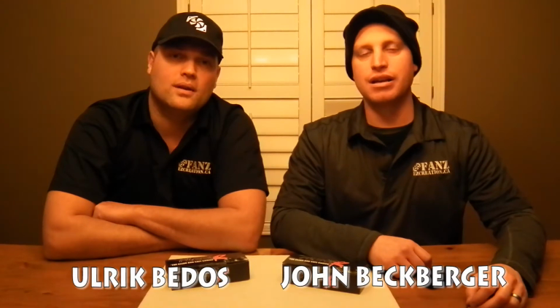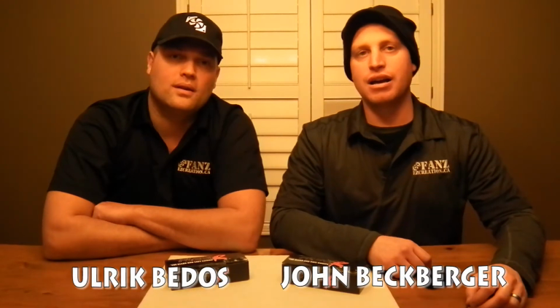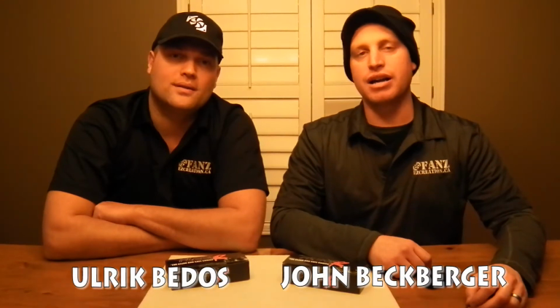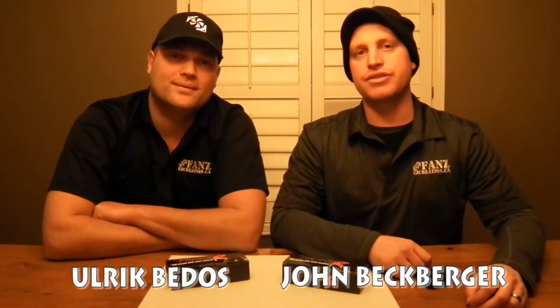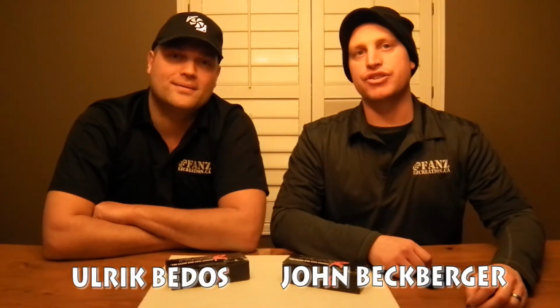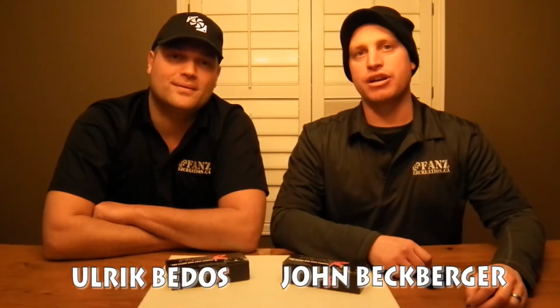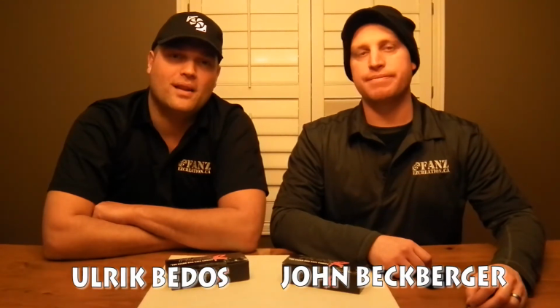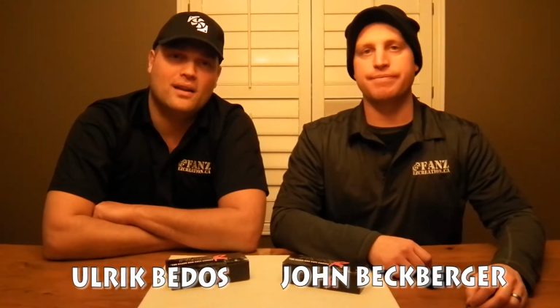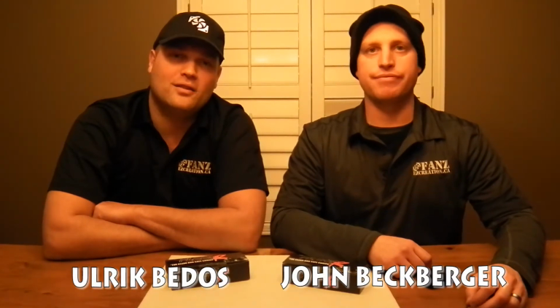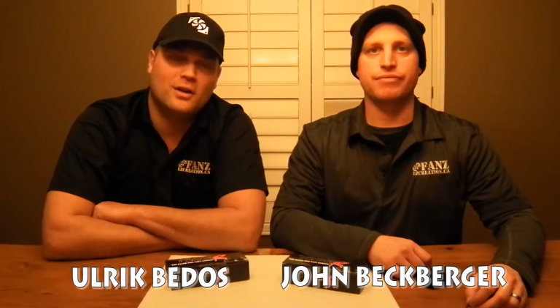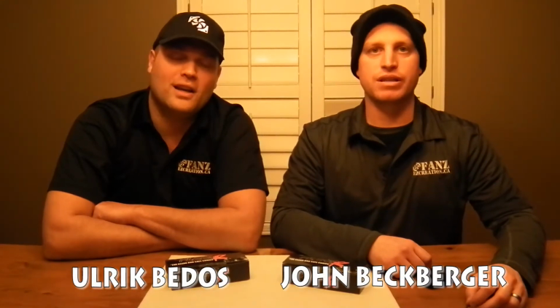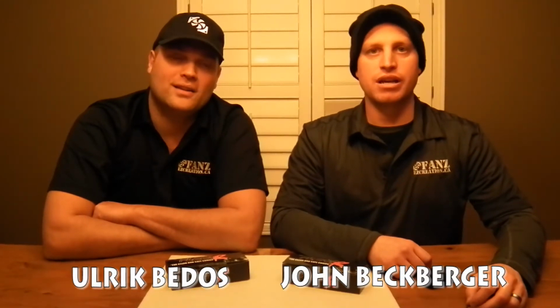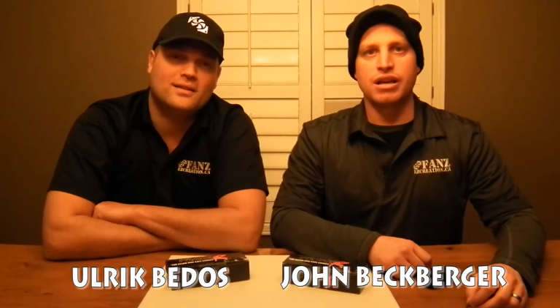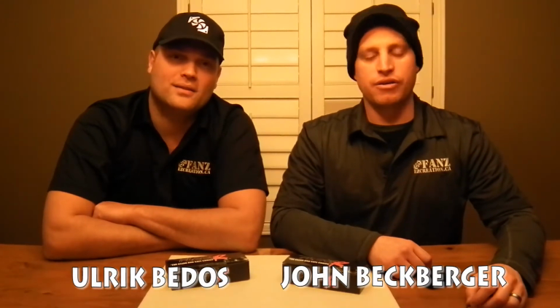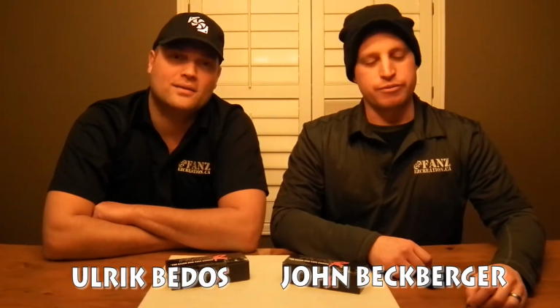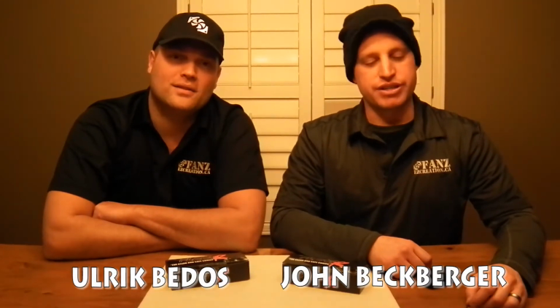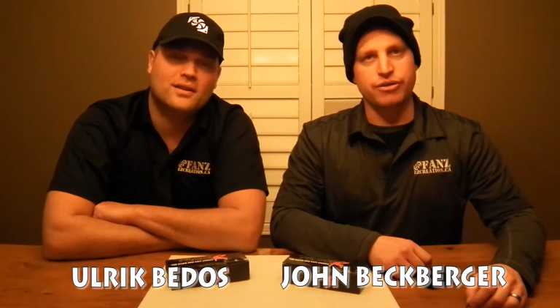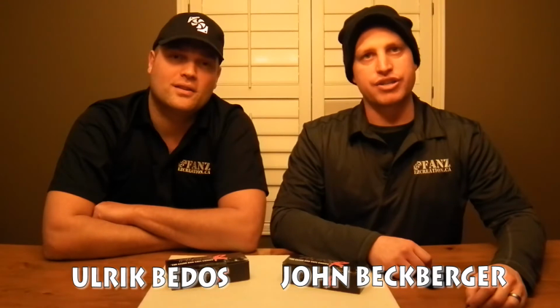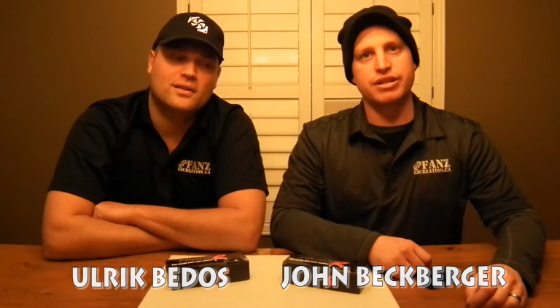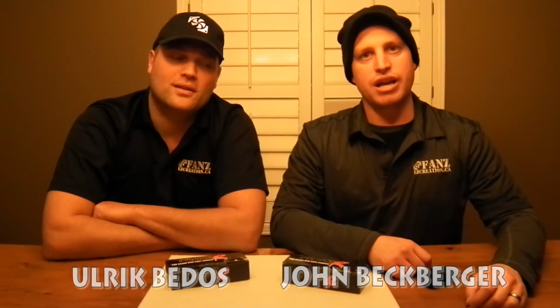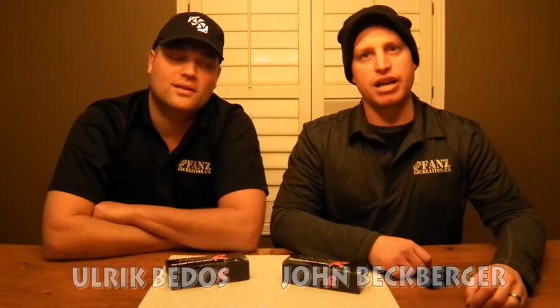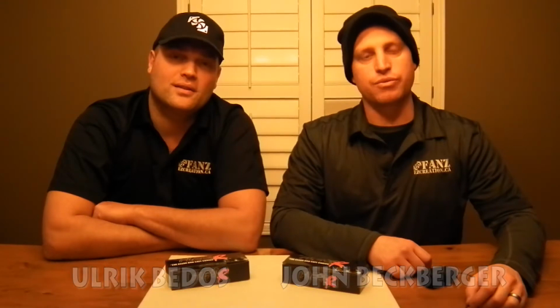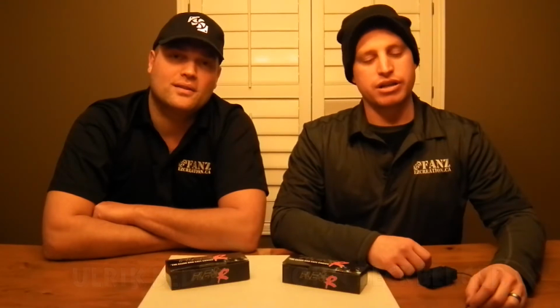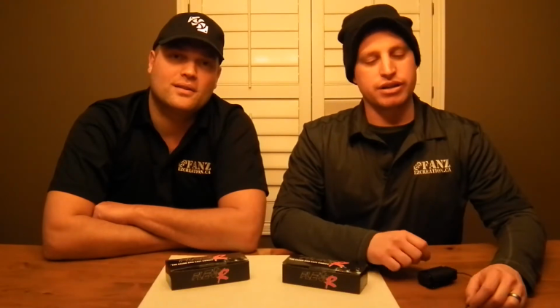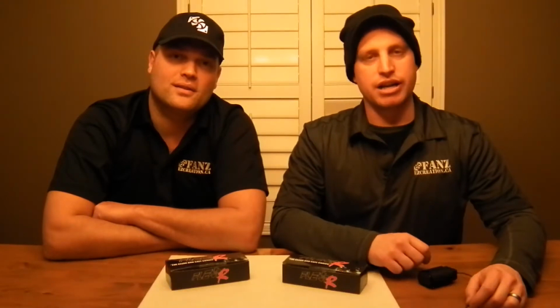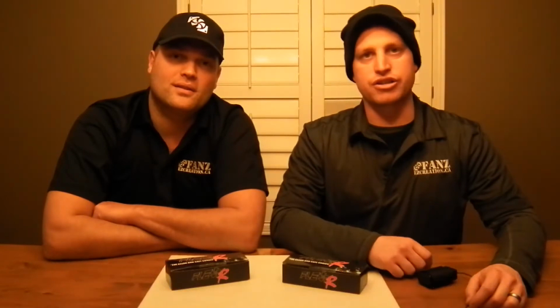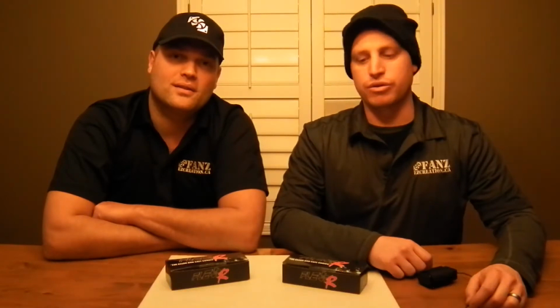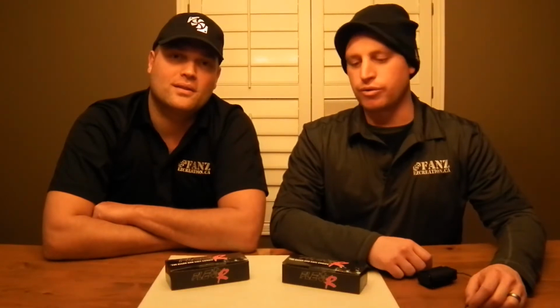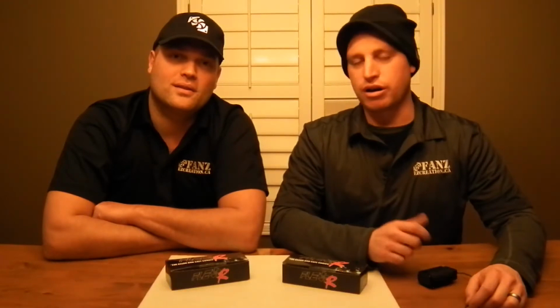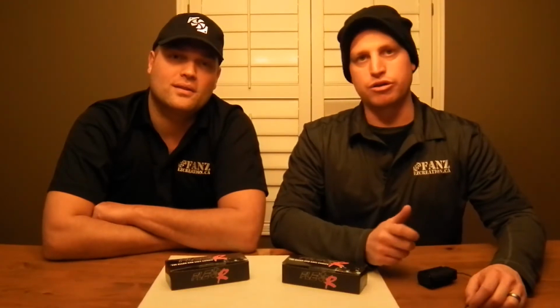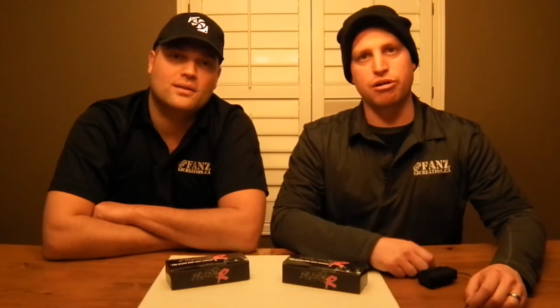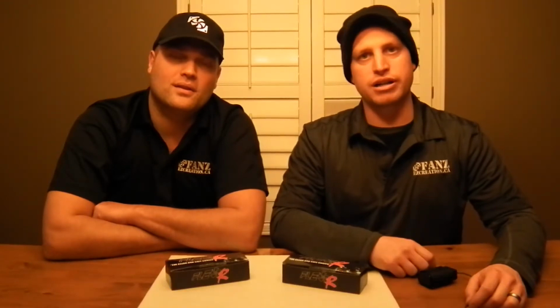Hi, this is John. Hey, it's EZ Bleak from EZ Creation and we're here today to show you our new product.